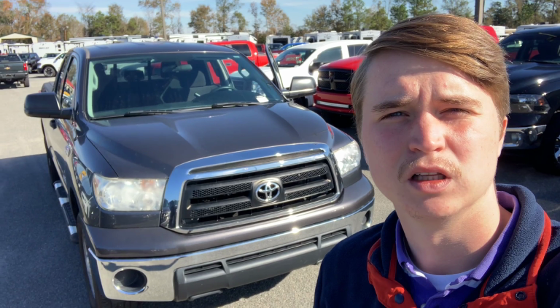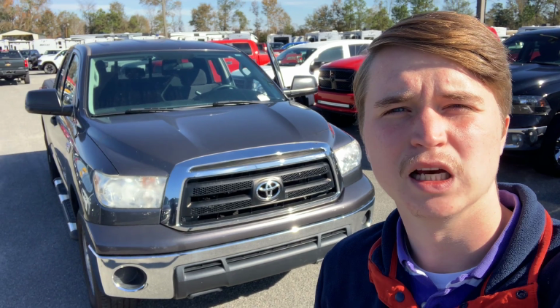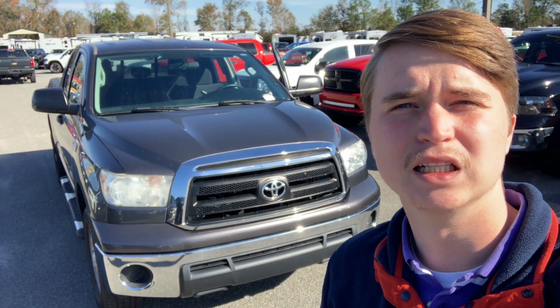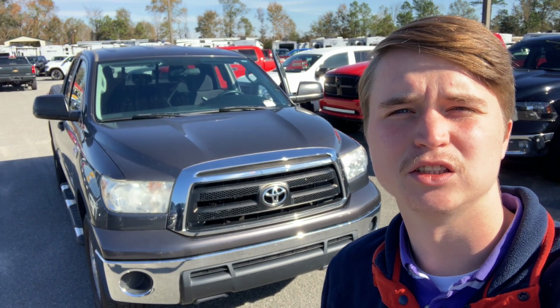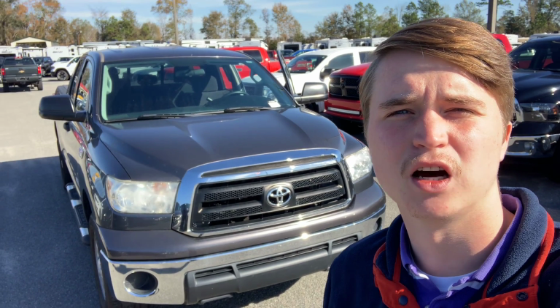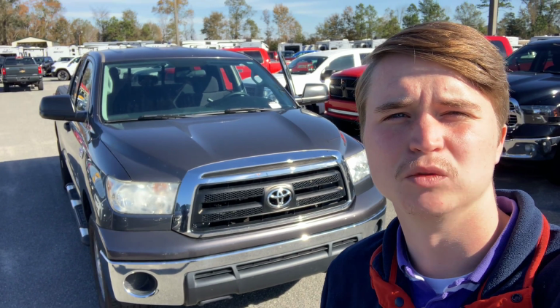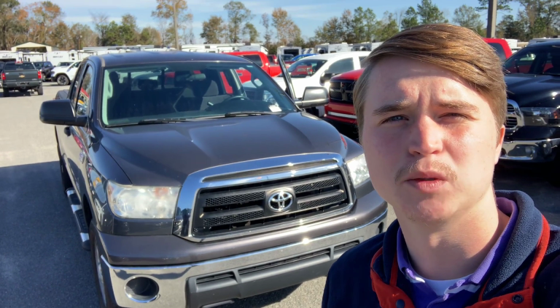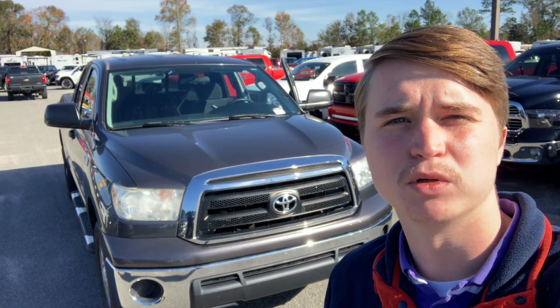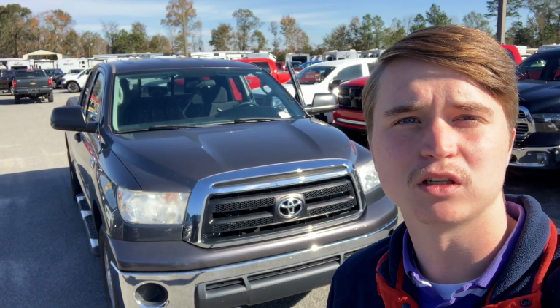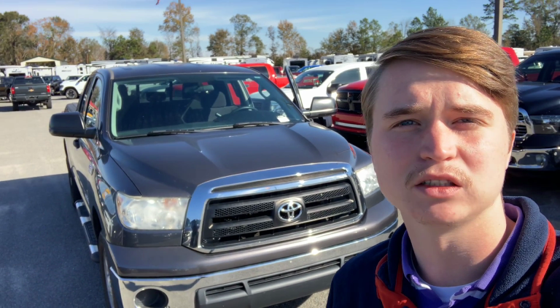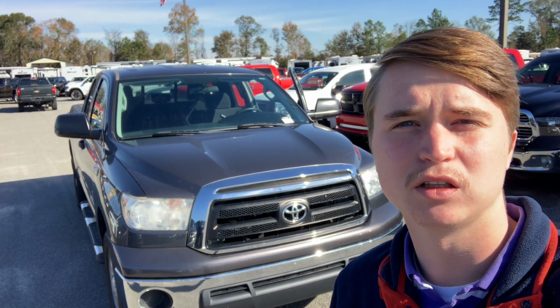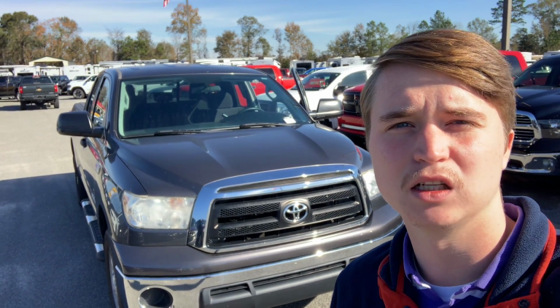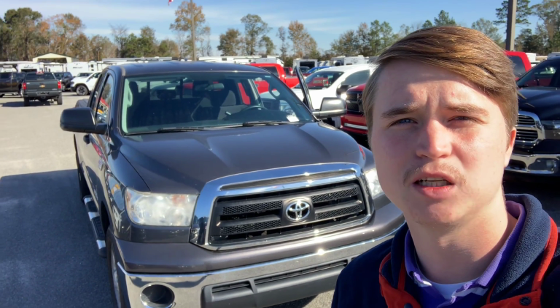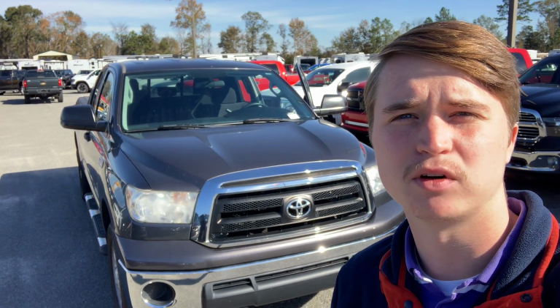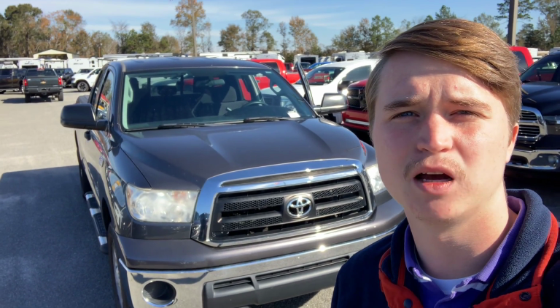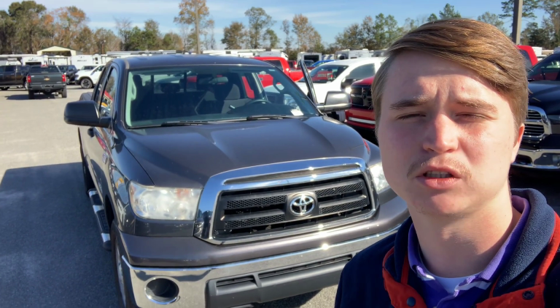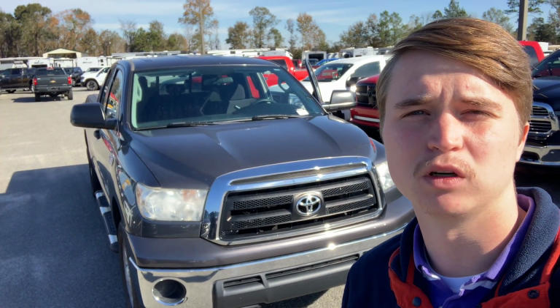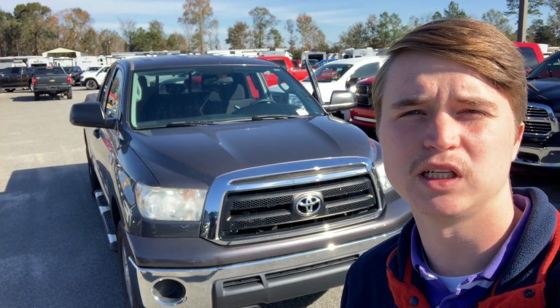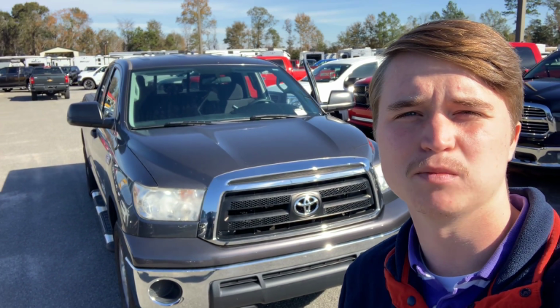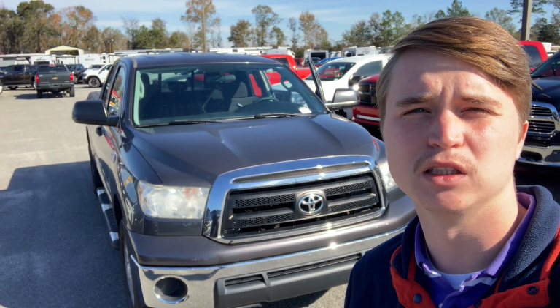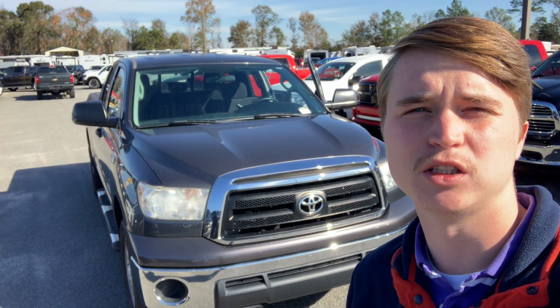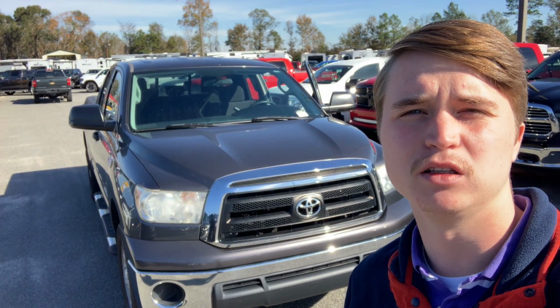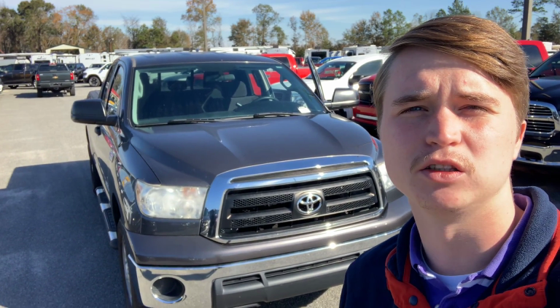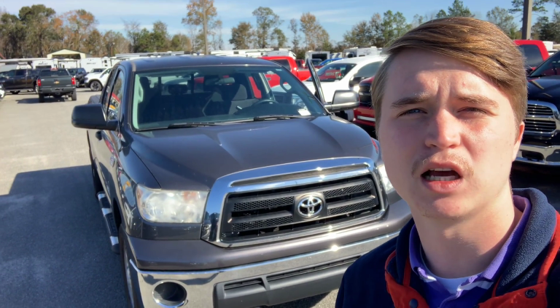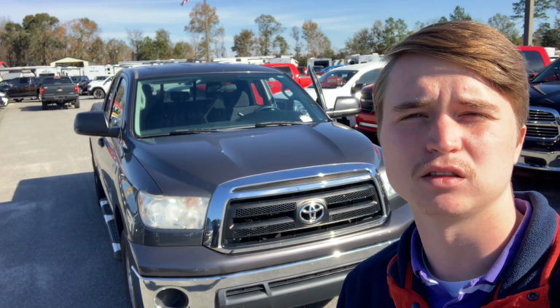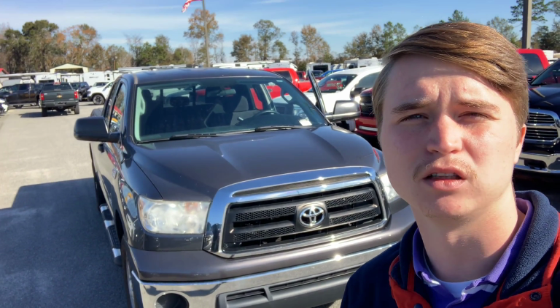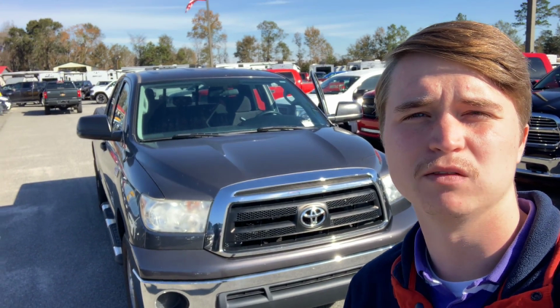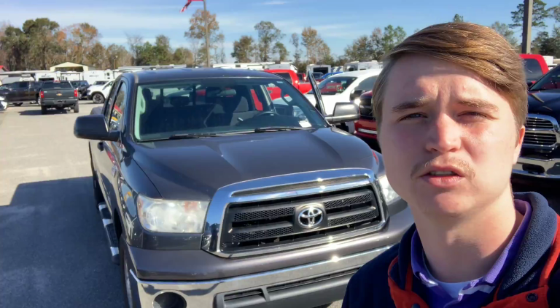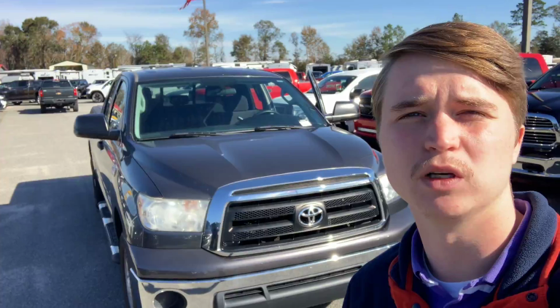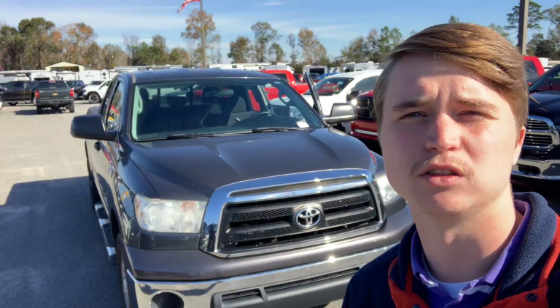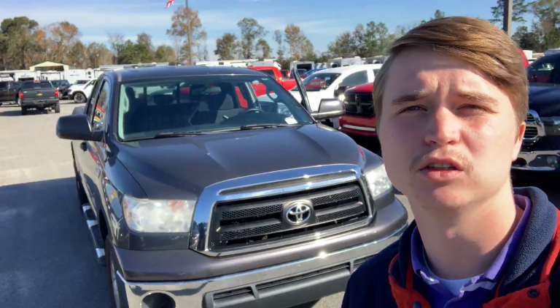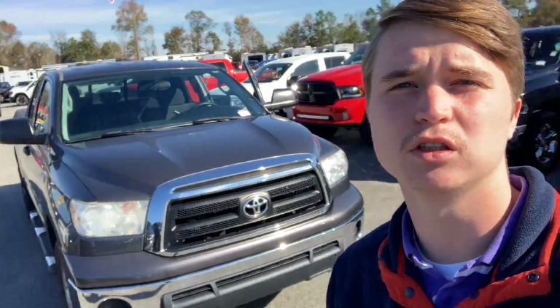Hey, this is Jonathan with Jimmy Brick Chrysler Dodge Jeep and Ram. Just wanted to take a minute to show you the 2011 Toyota Tundra.